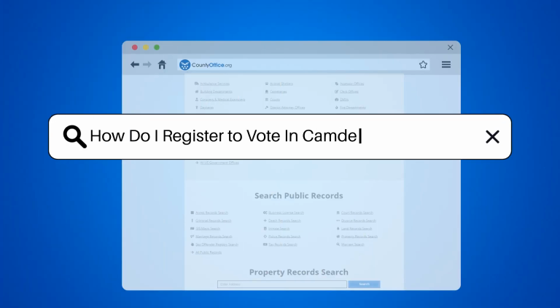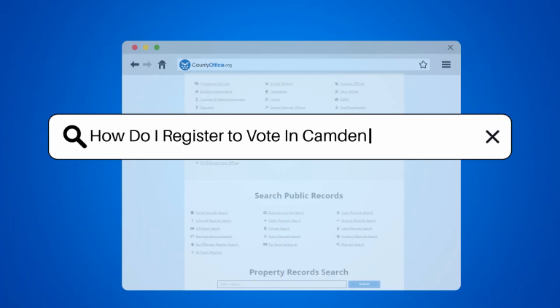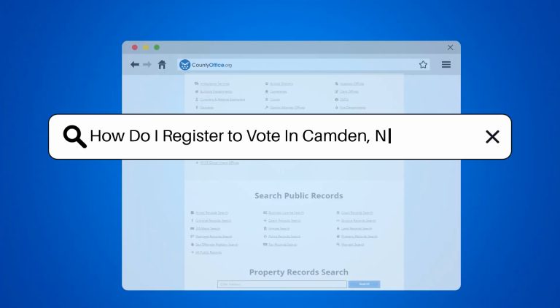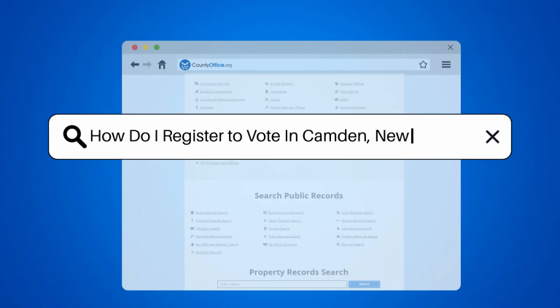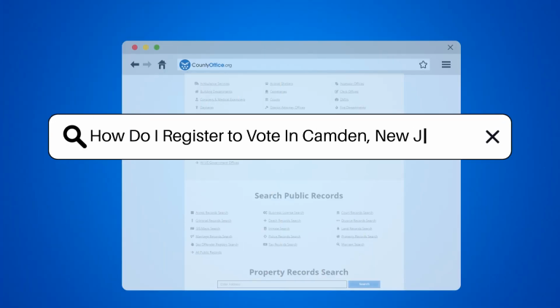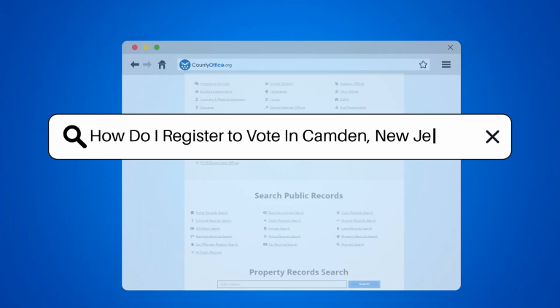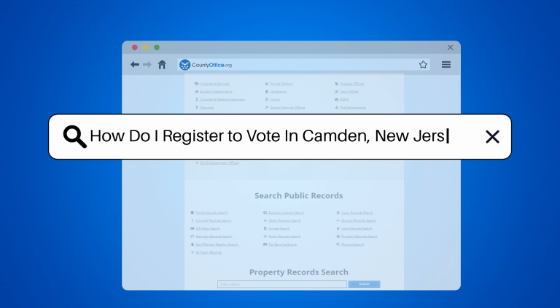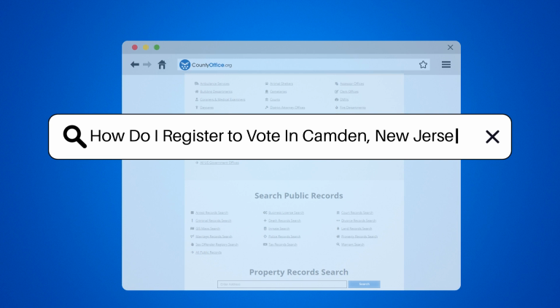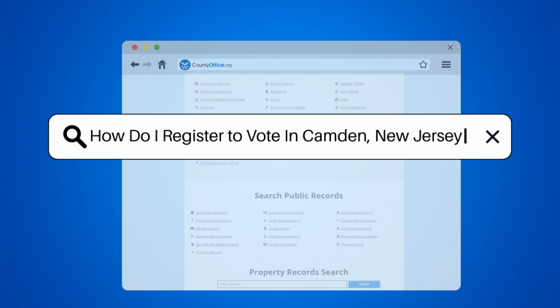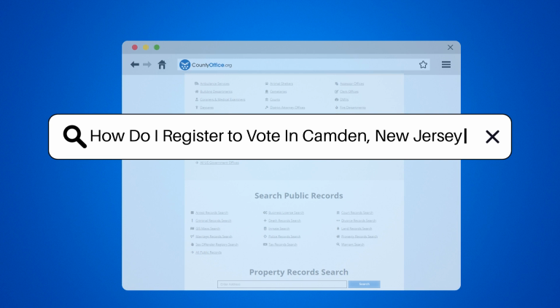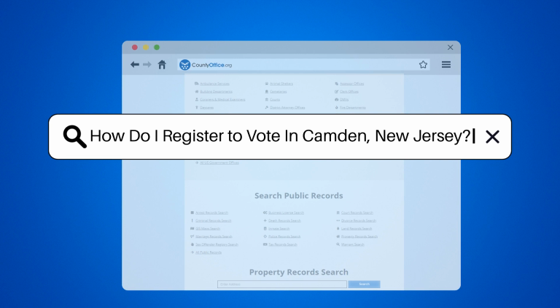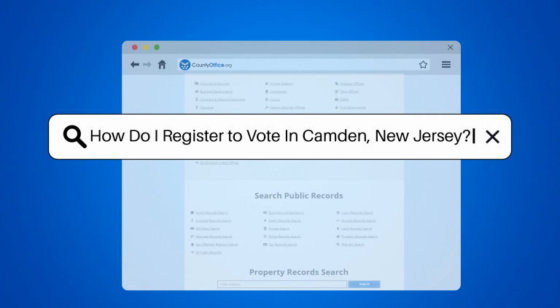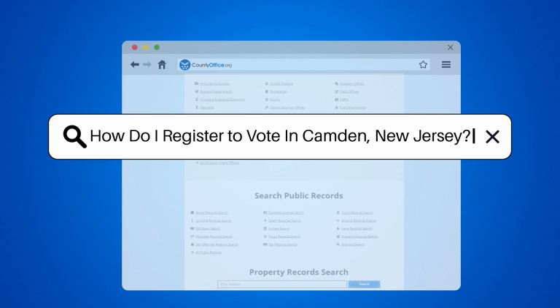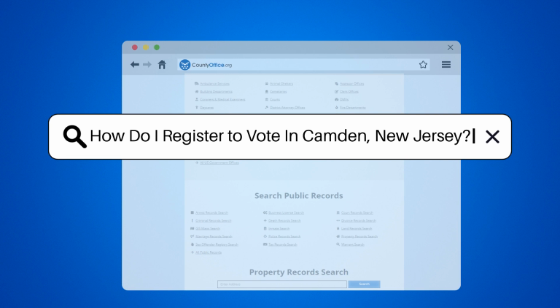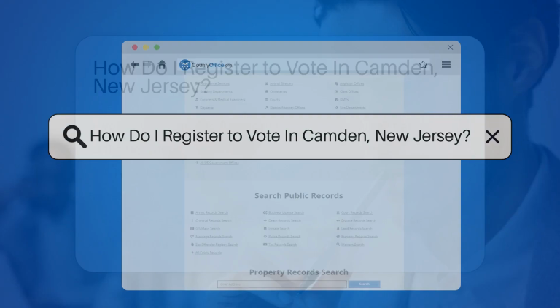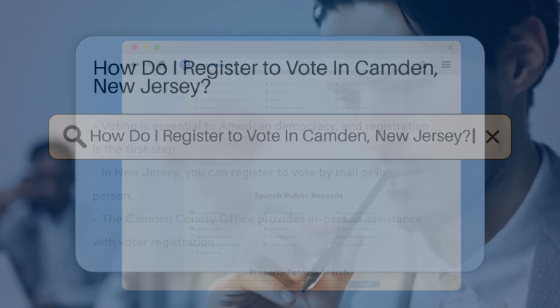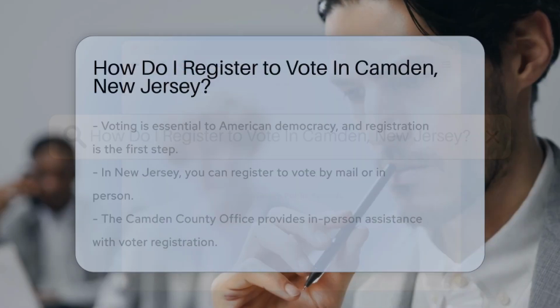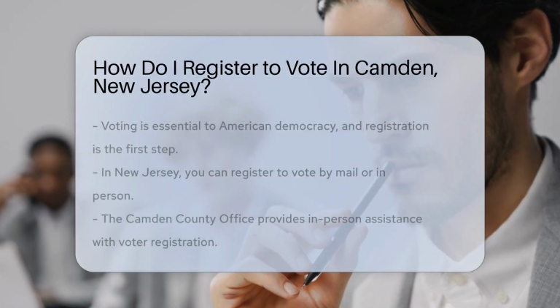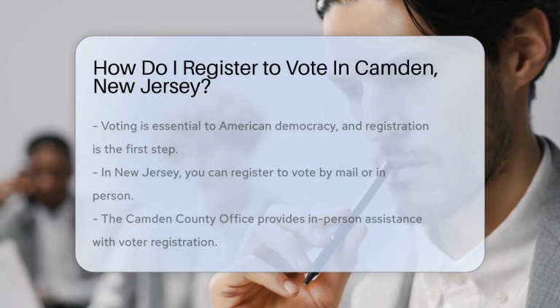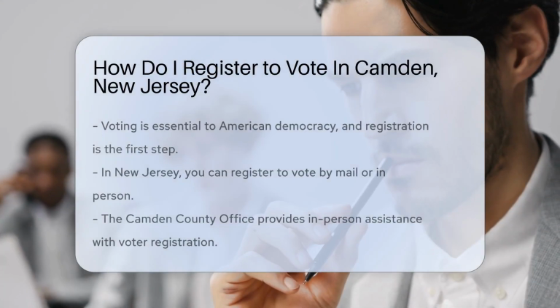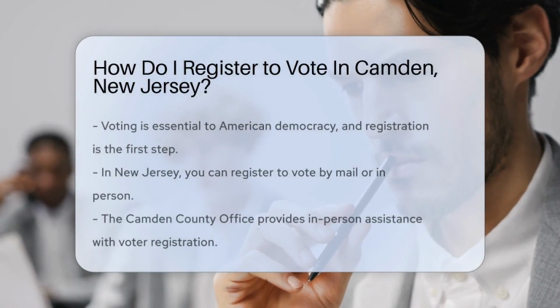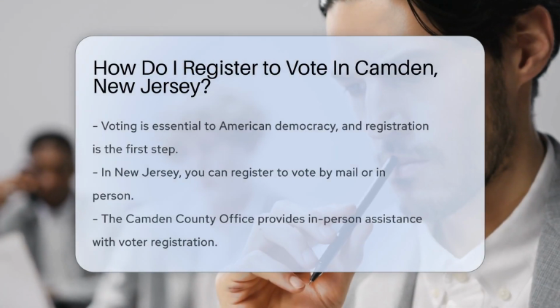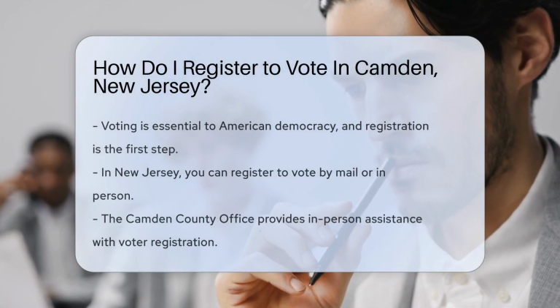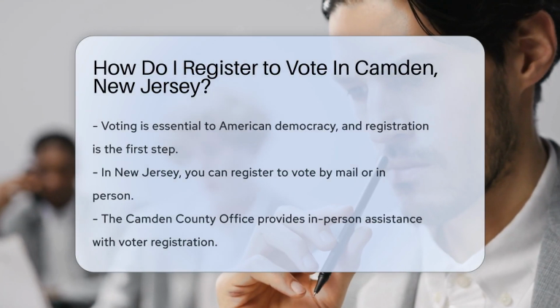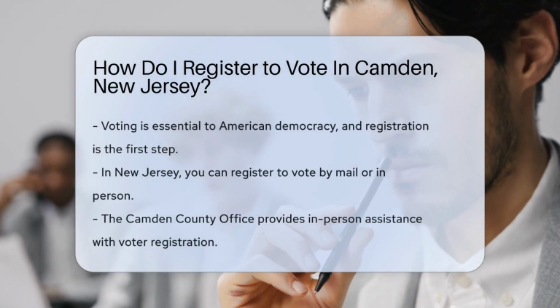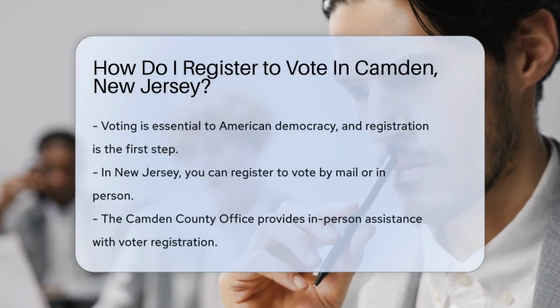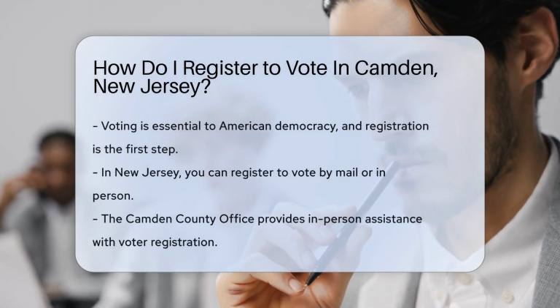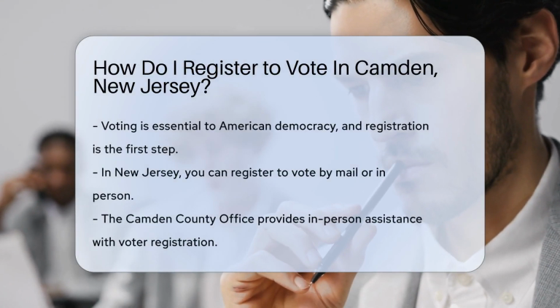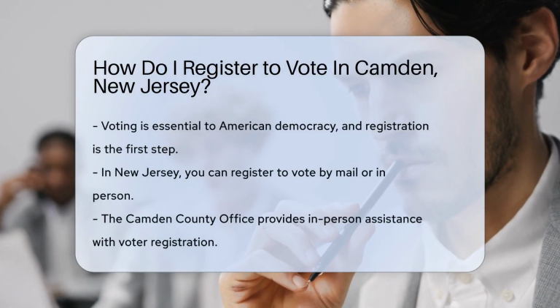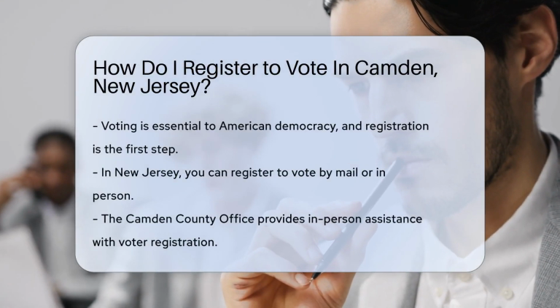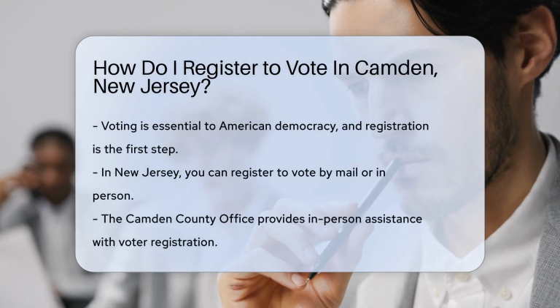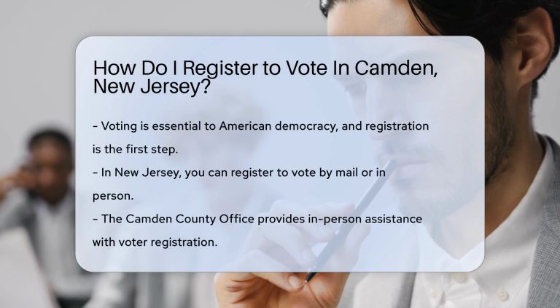How do I register to vote in Camden, New Jersey? So, you're looking to exercise your democratic right in Camden, New Jersey.